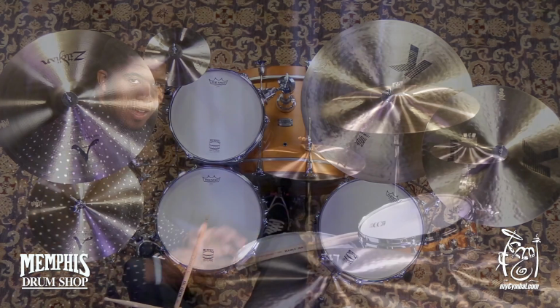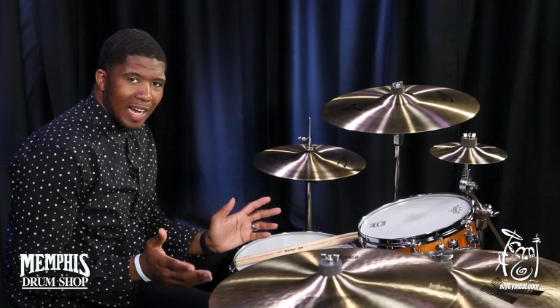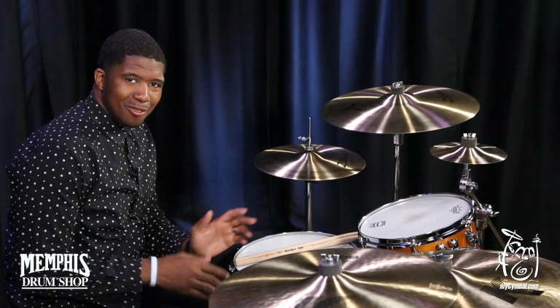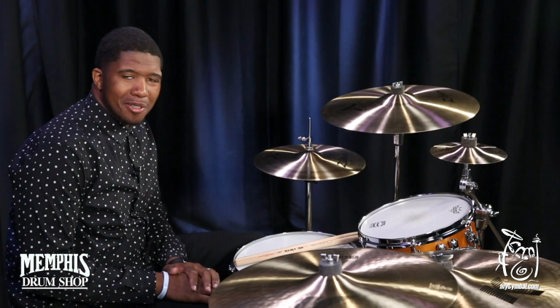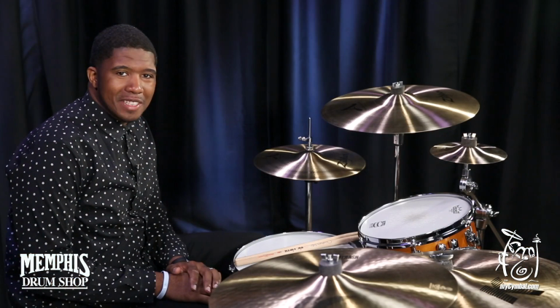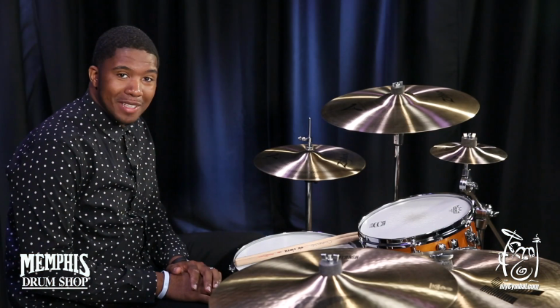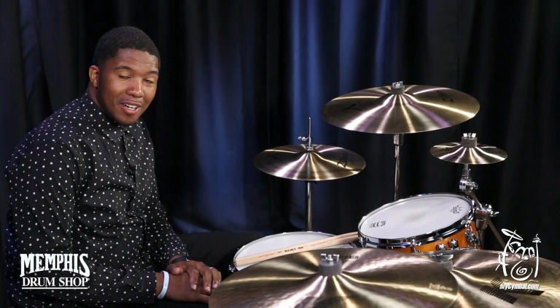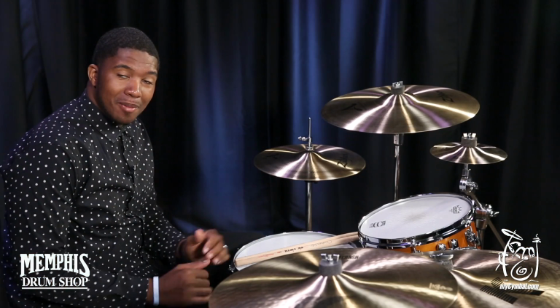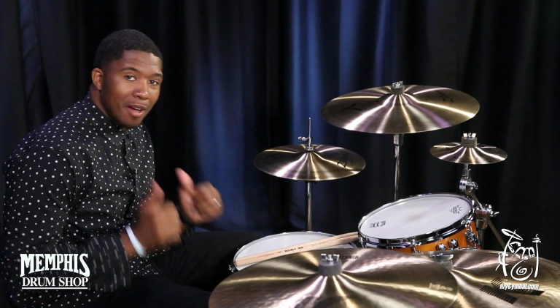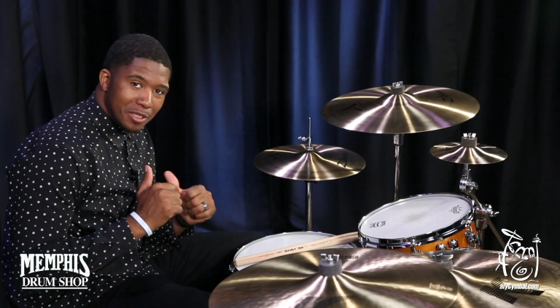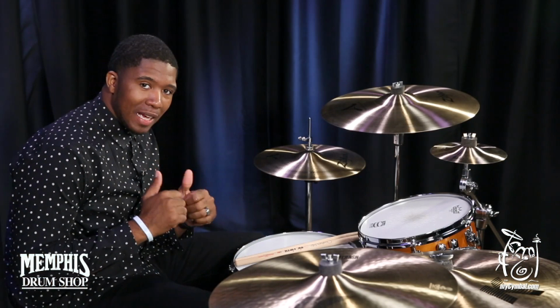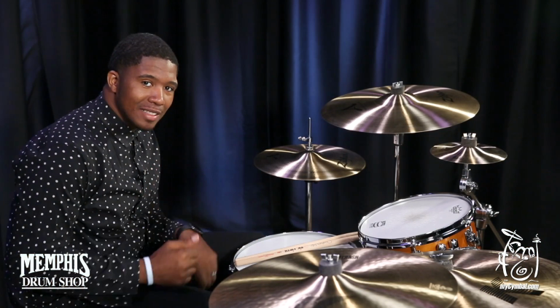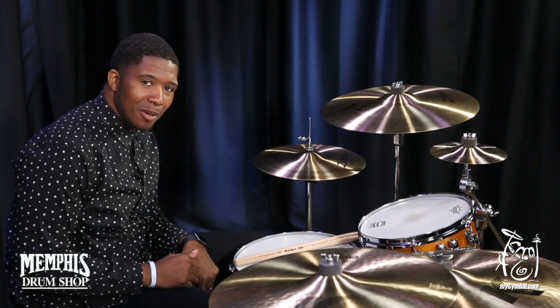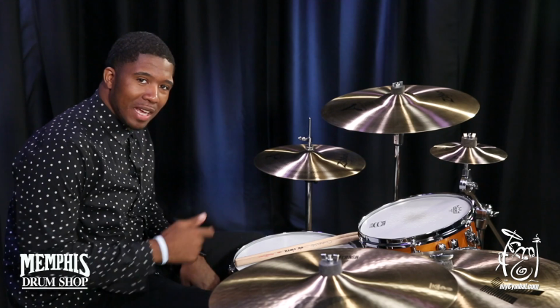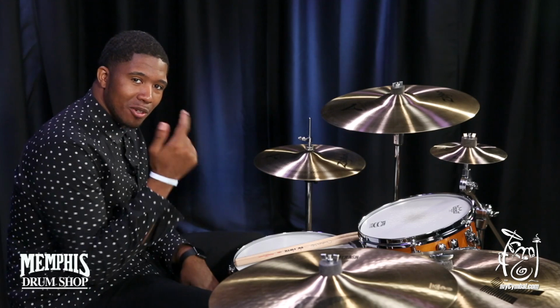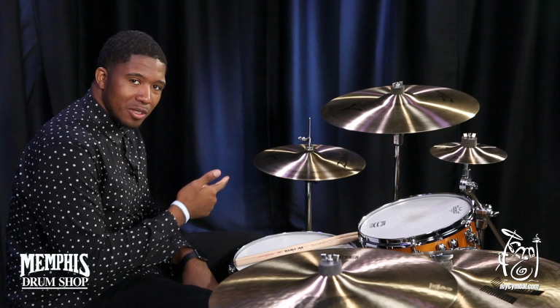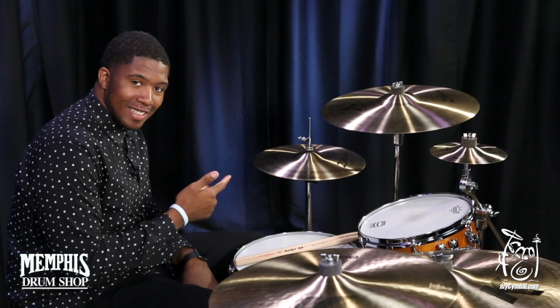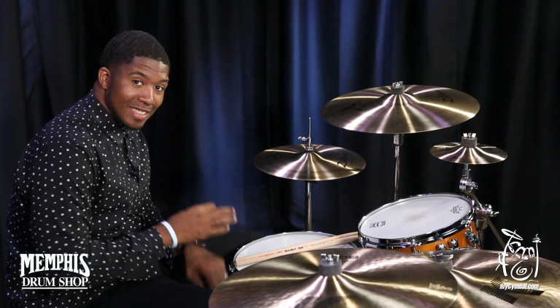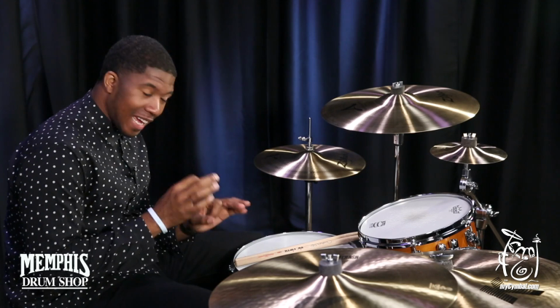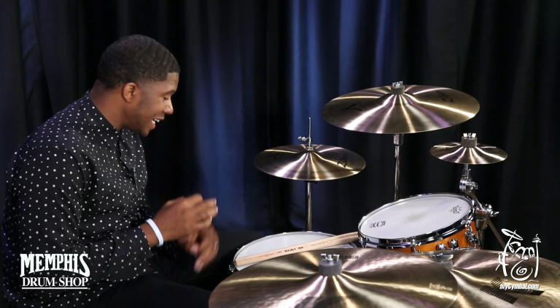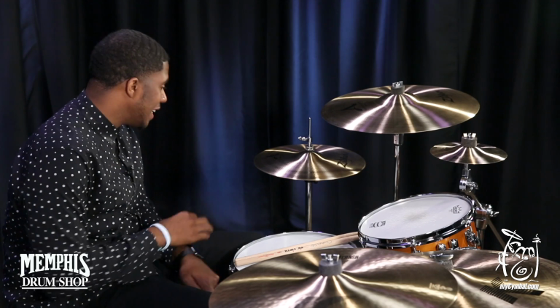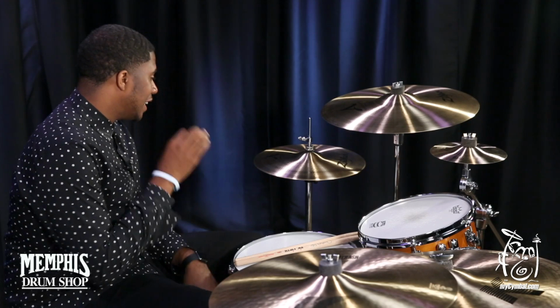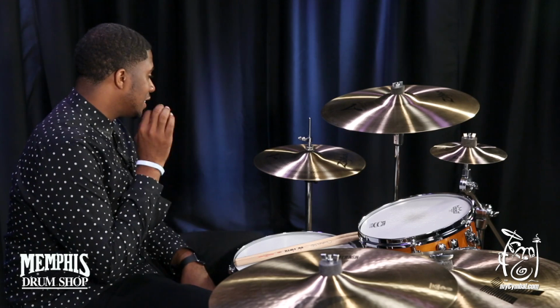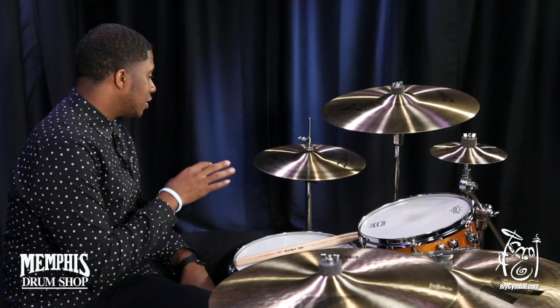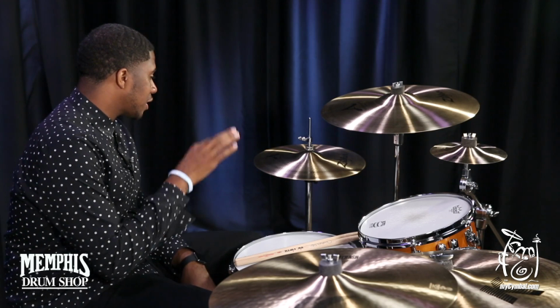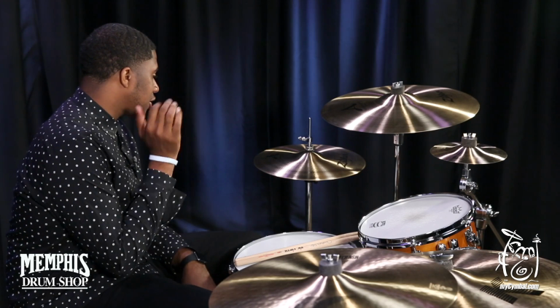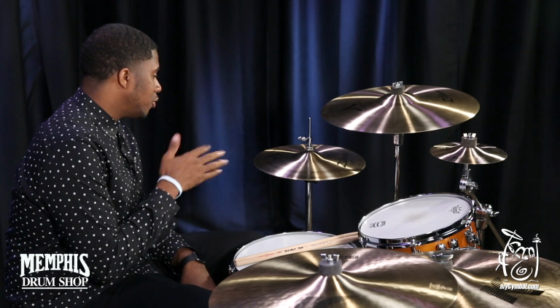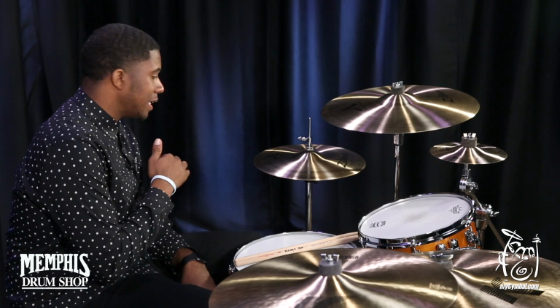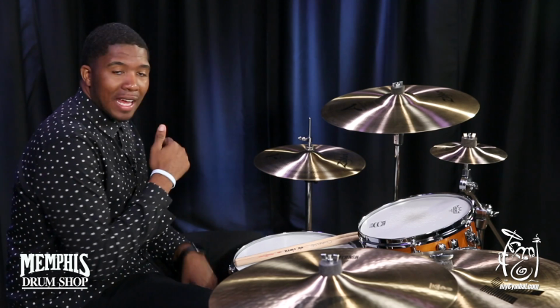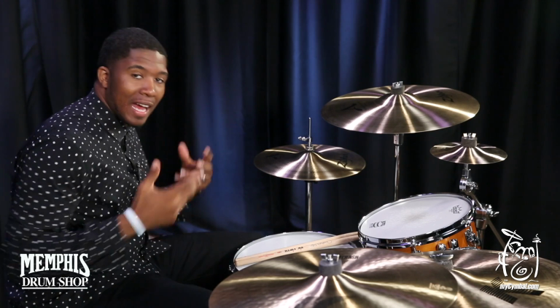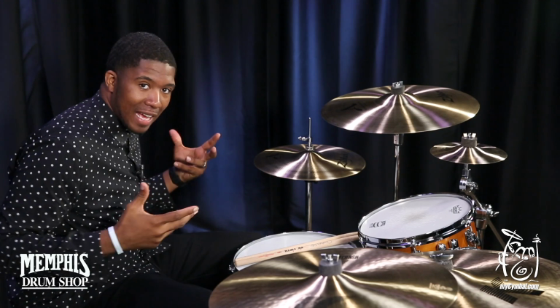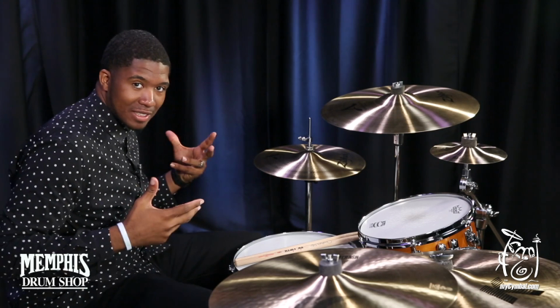Hi, welcome to MySummer.com. I'm Chris Patt, and today we have your 14-inch A Zildjian New Beat Hi-Hats.